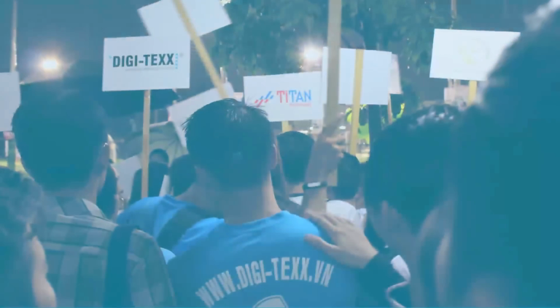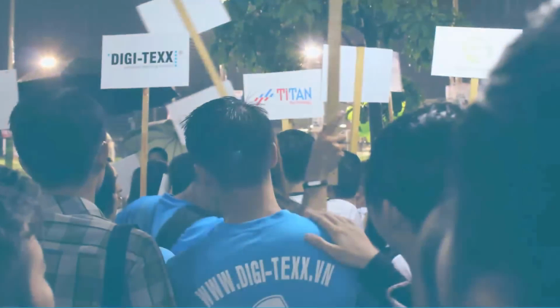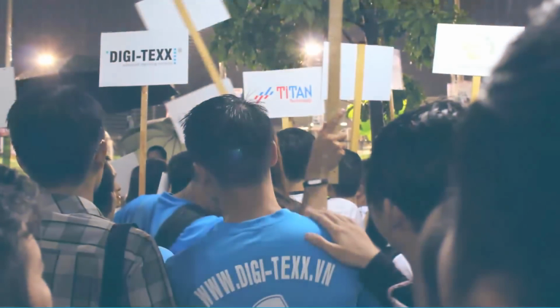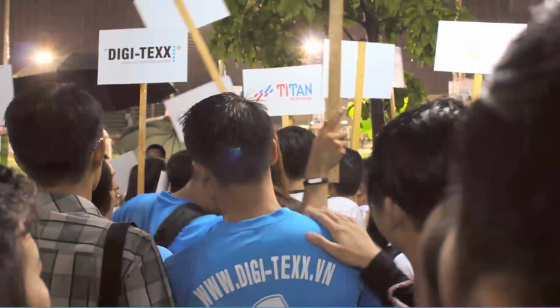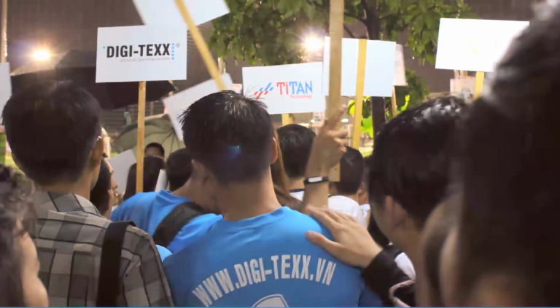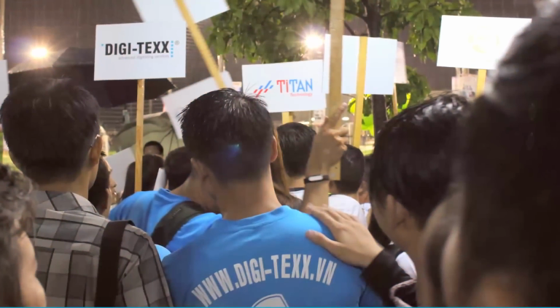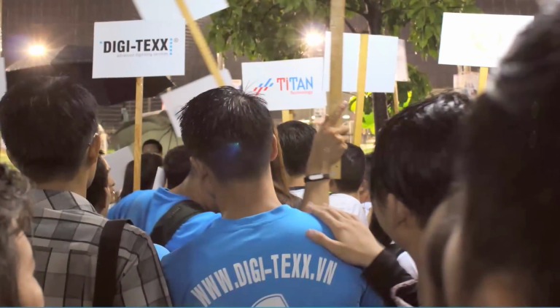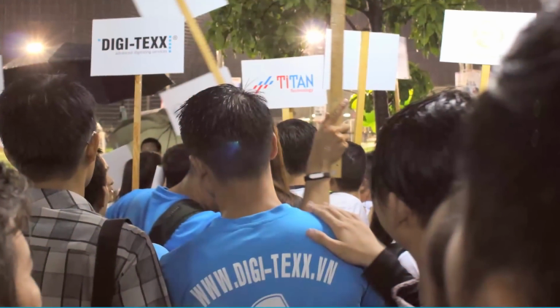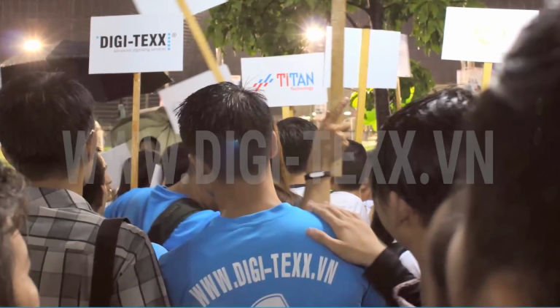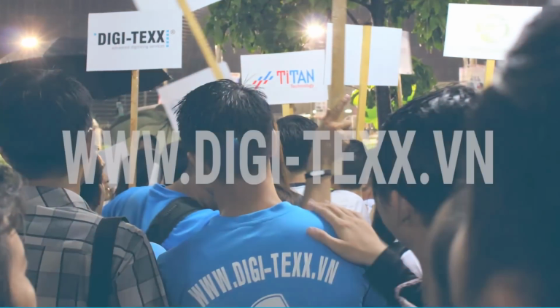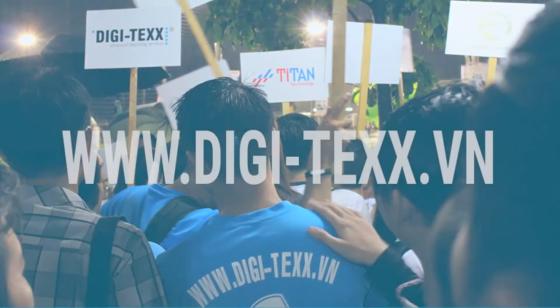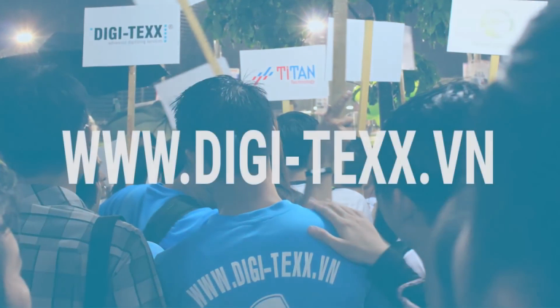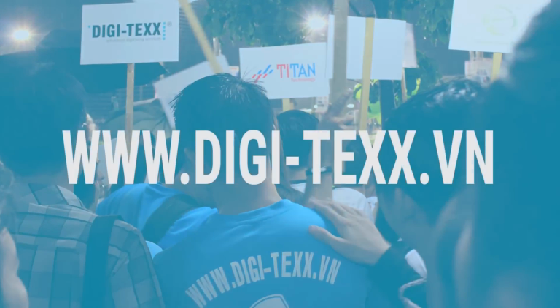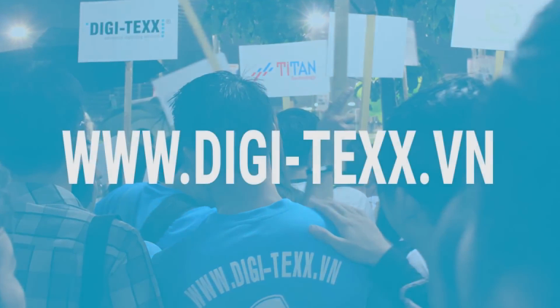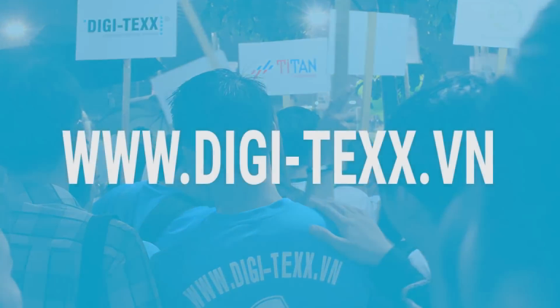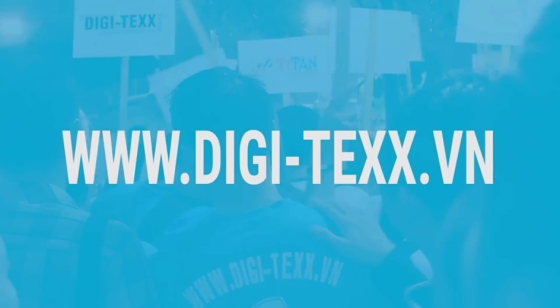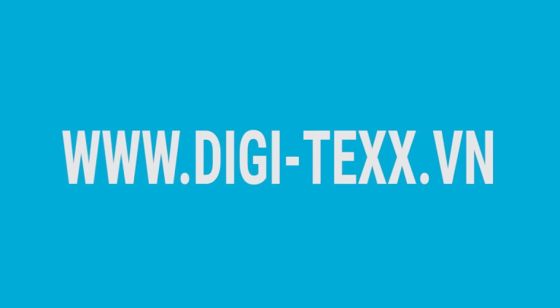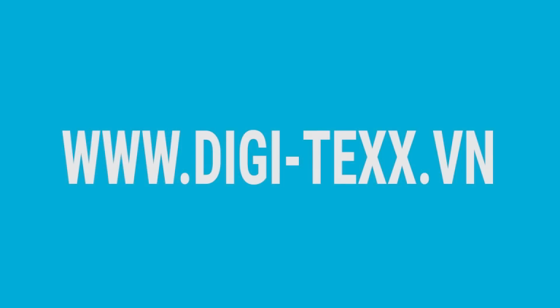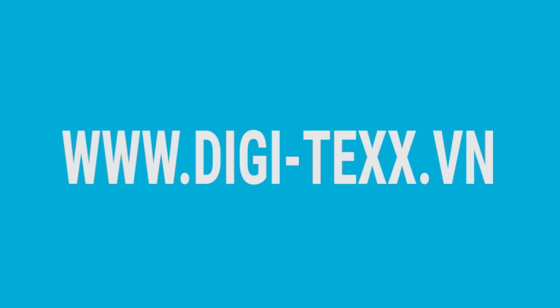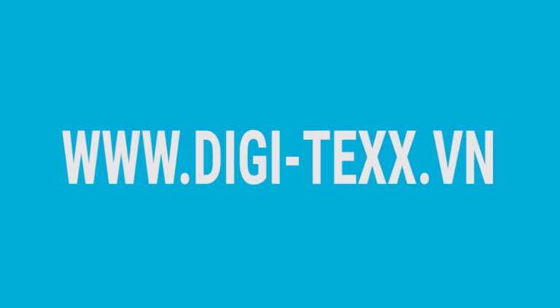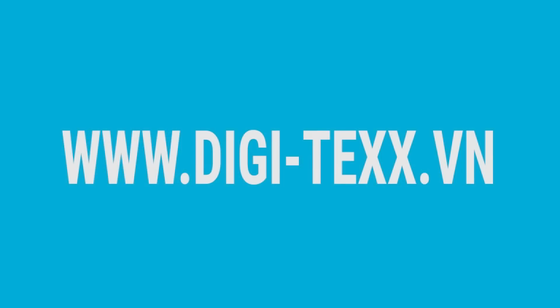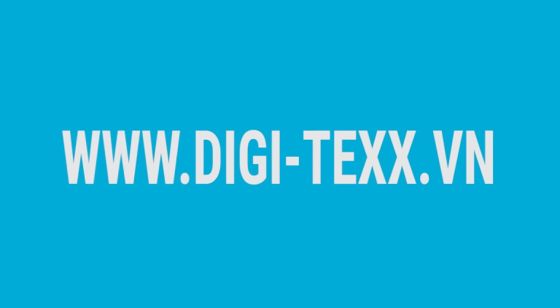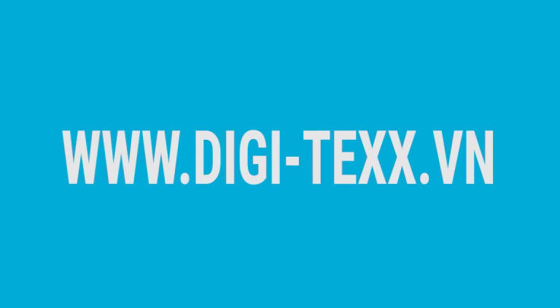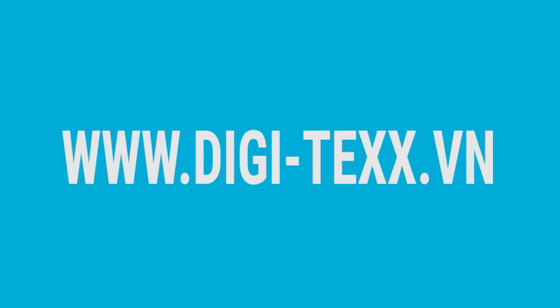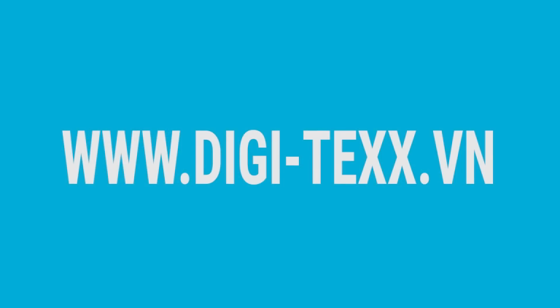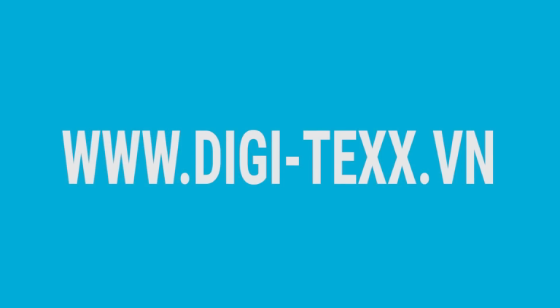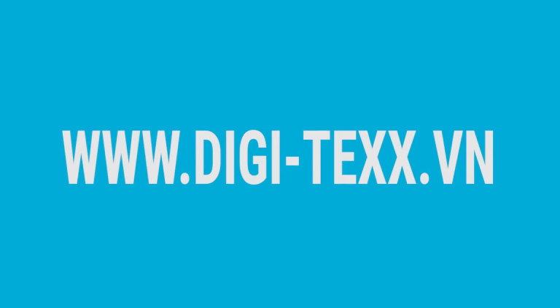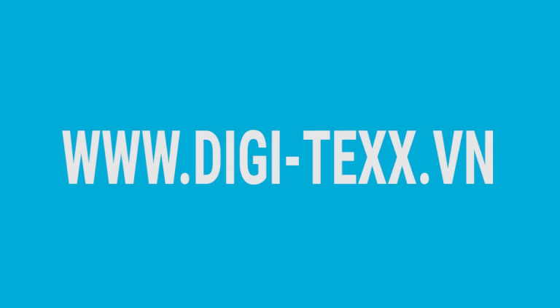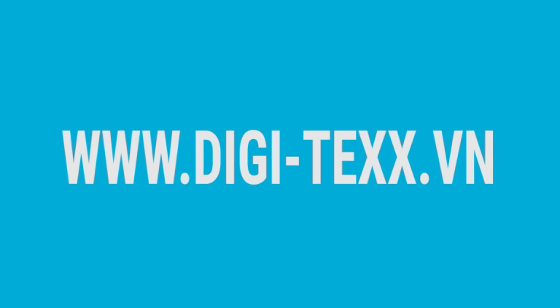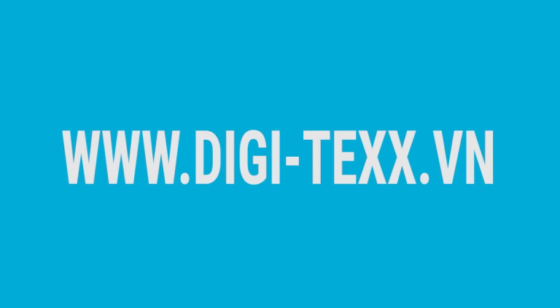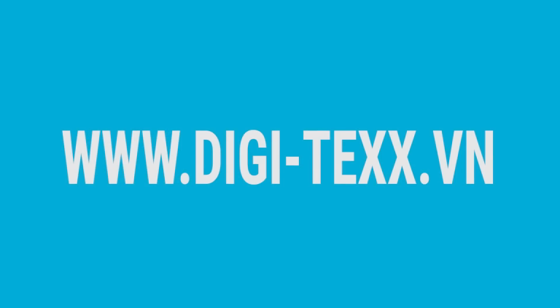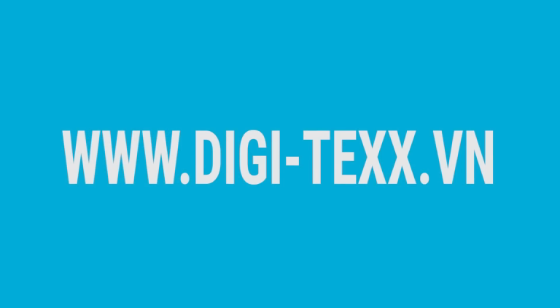This is Digitex. Come and join our family.